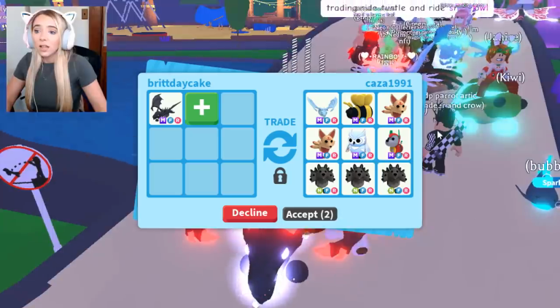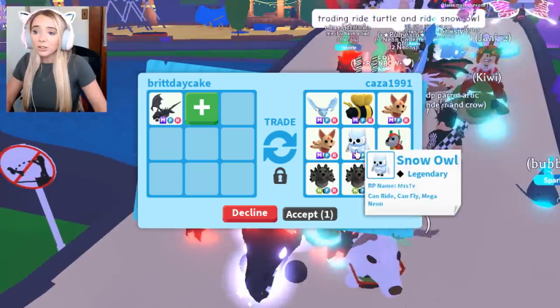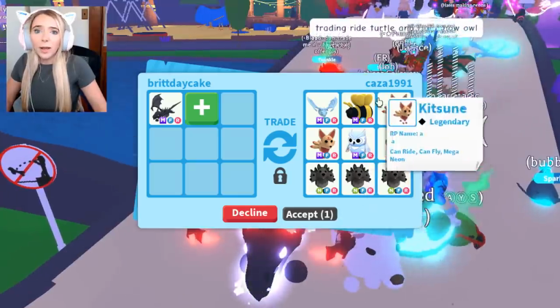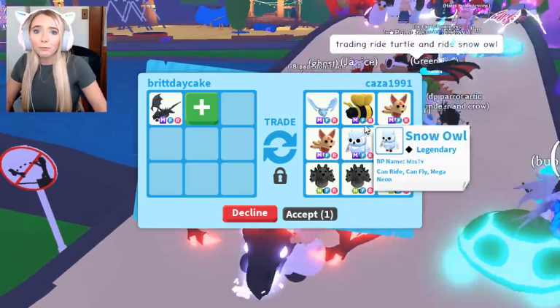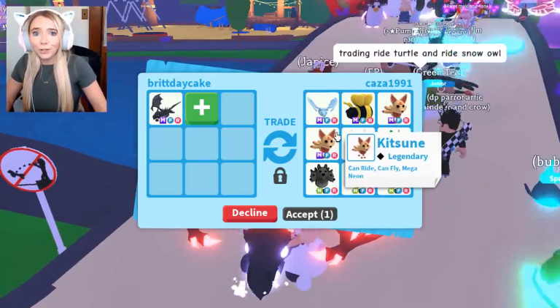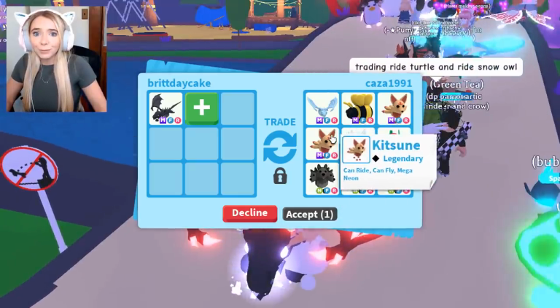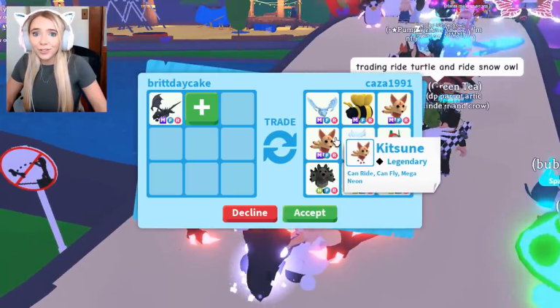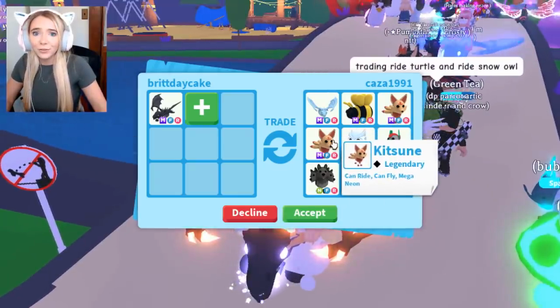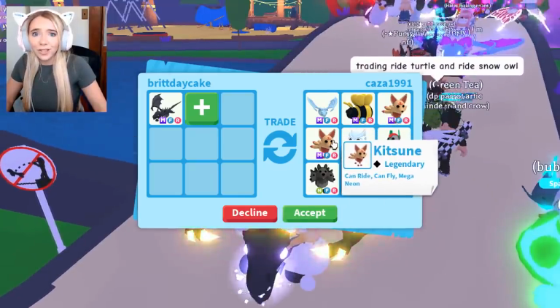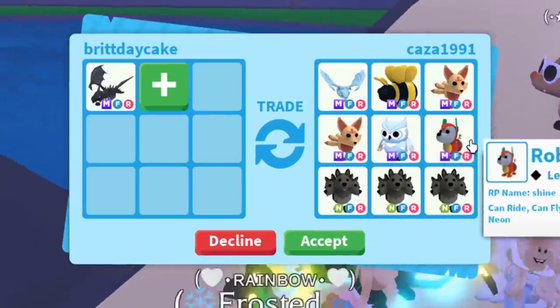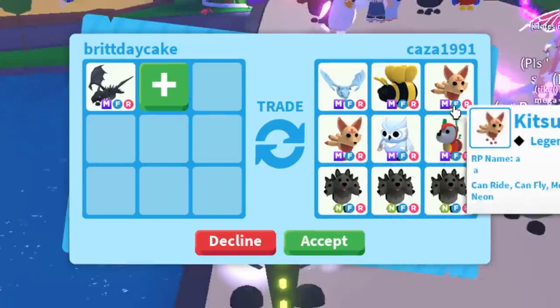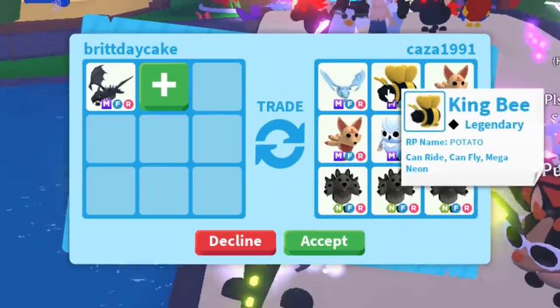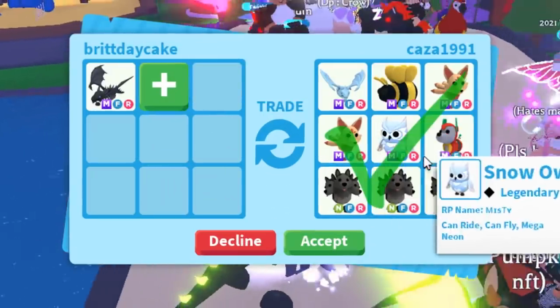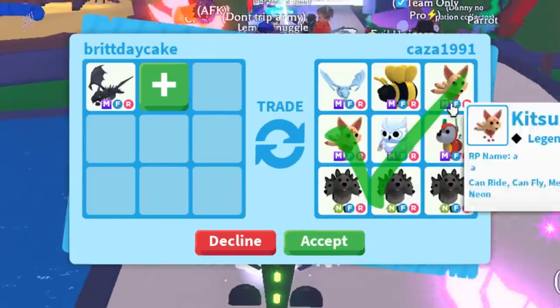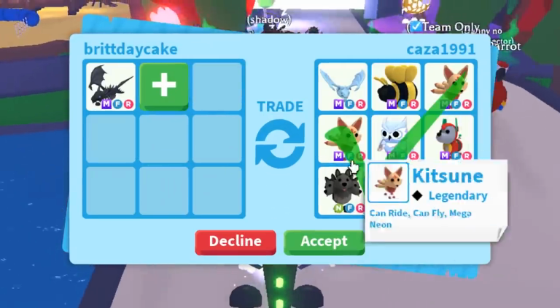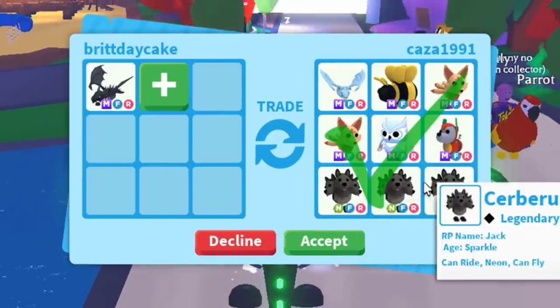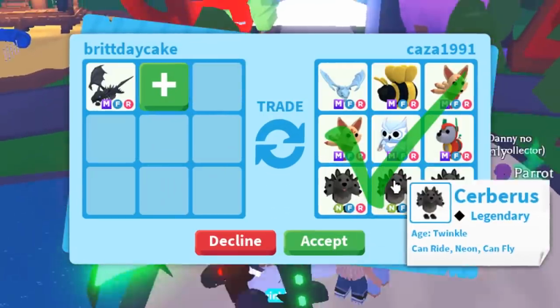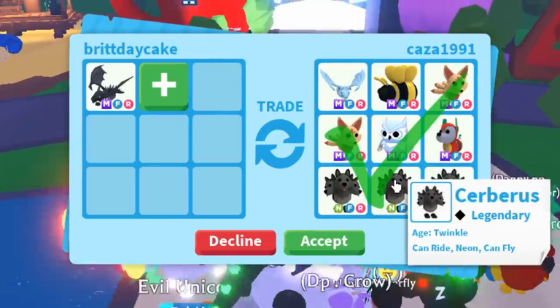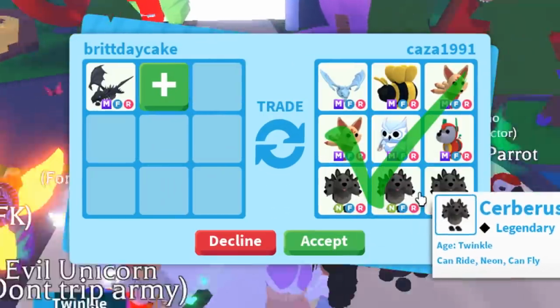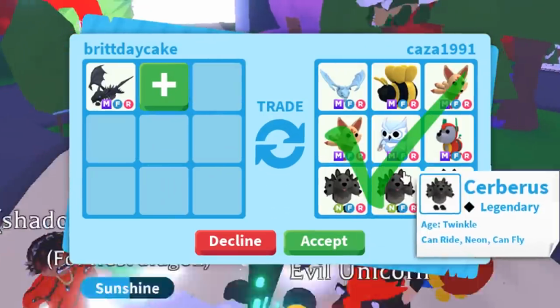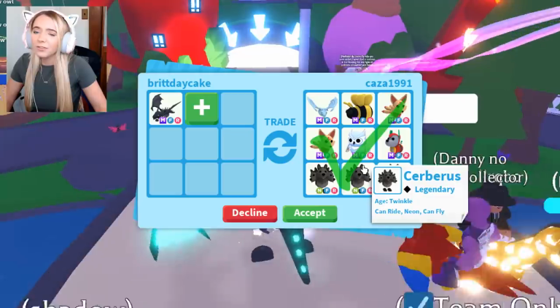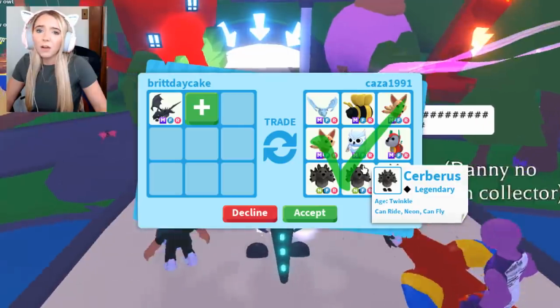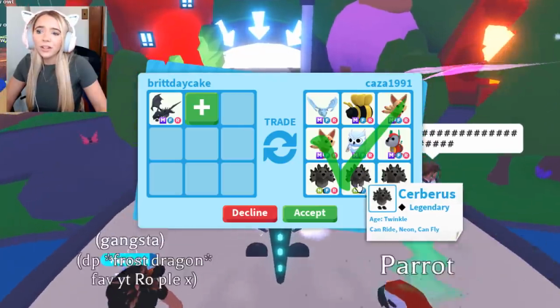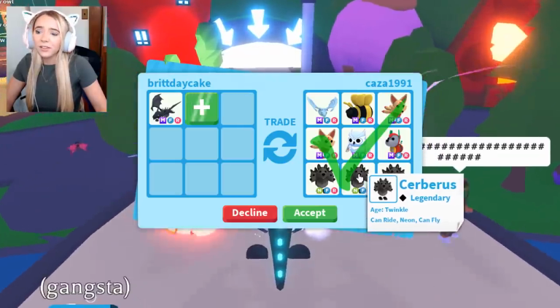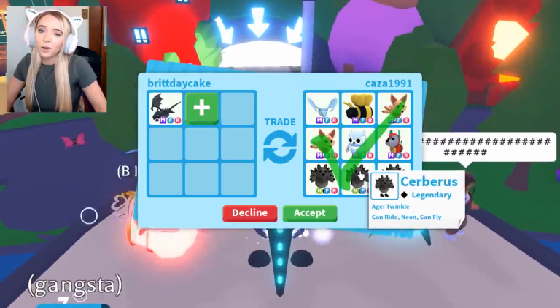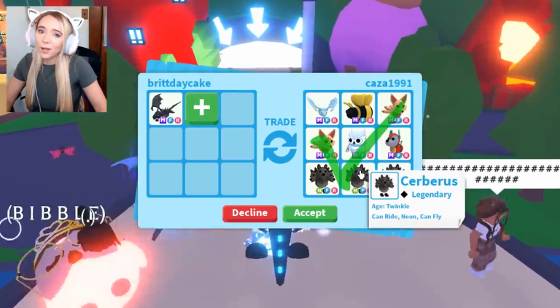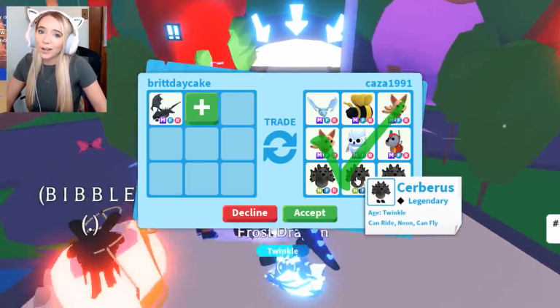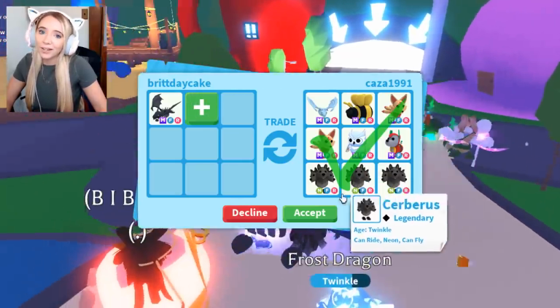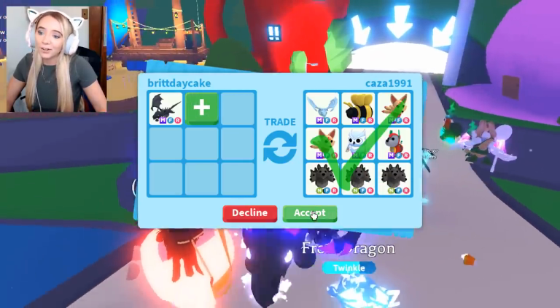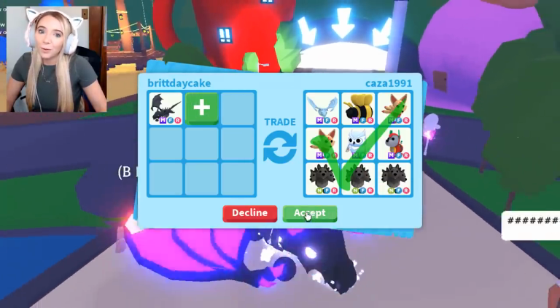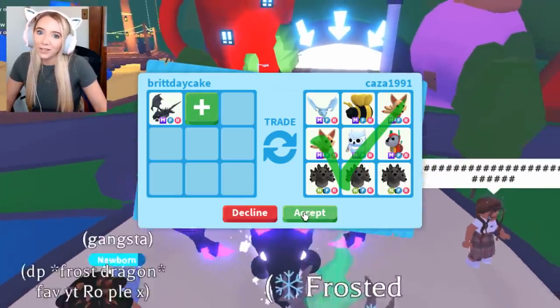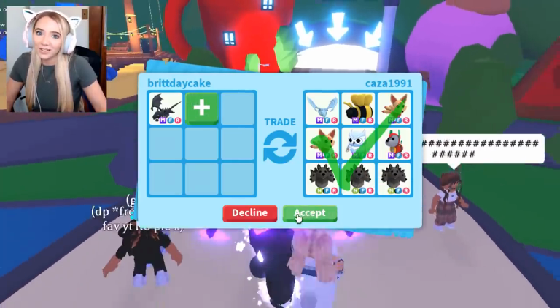Let's just talk about how rich this person is for a second. I like this offer, kind of — not really. There's no Bat Dragon in here, so I'm gonna decline.